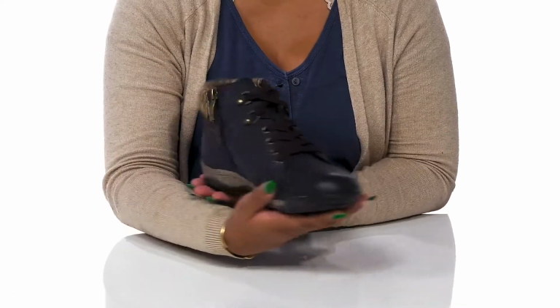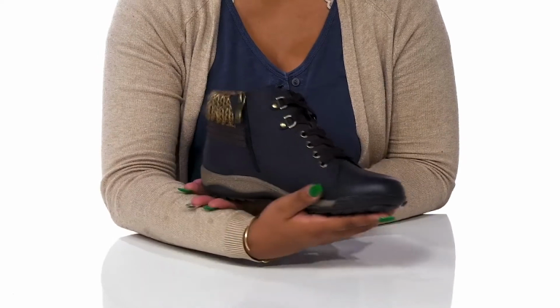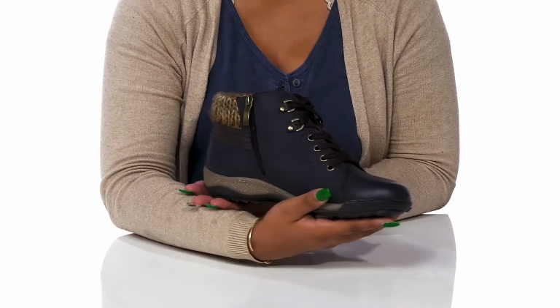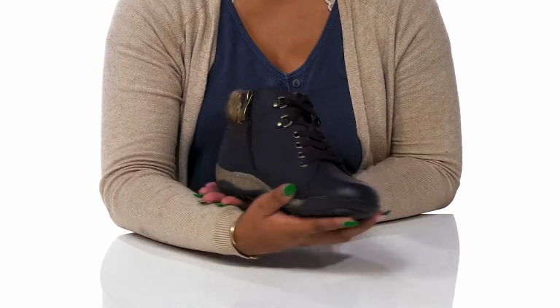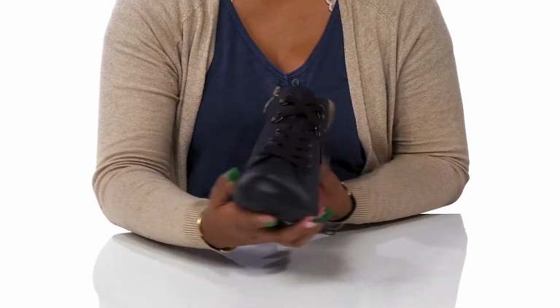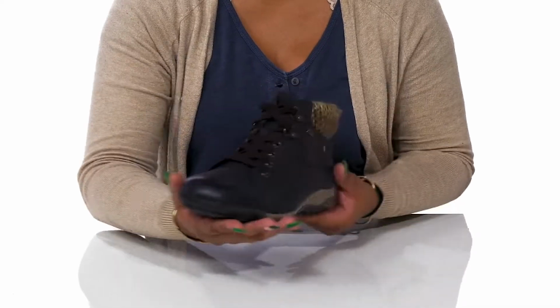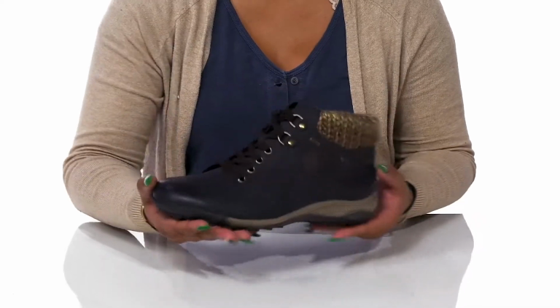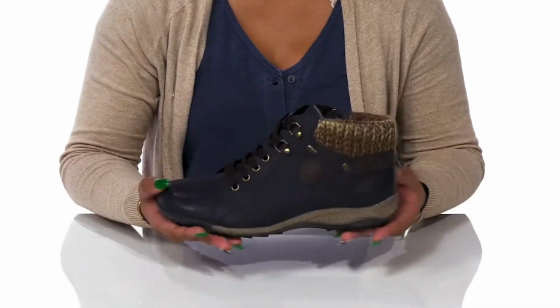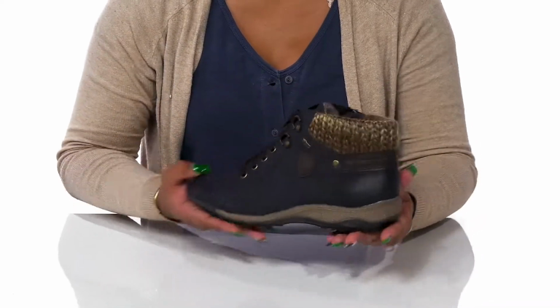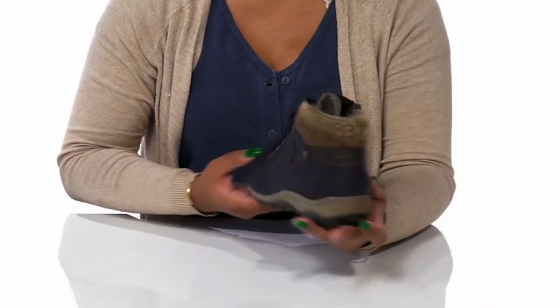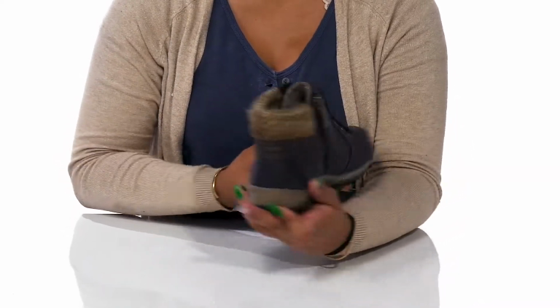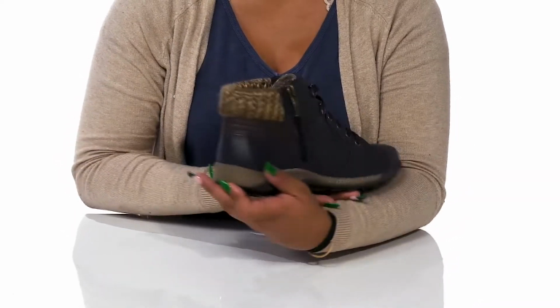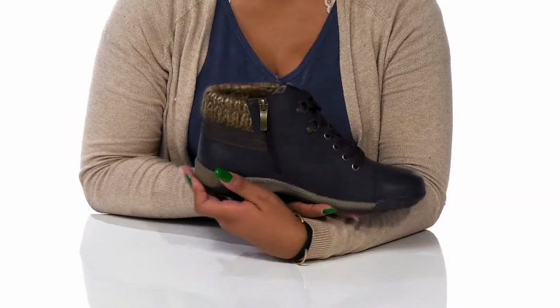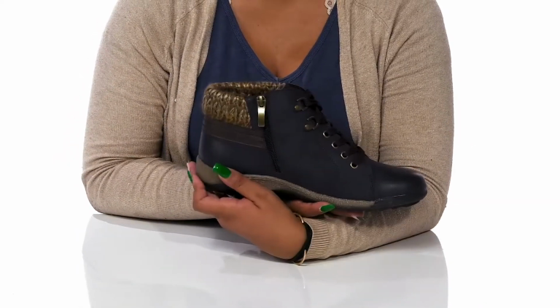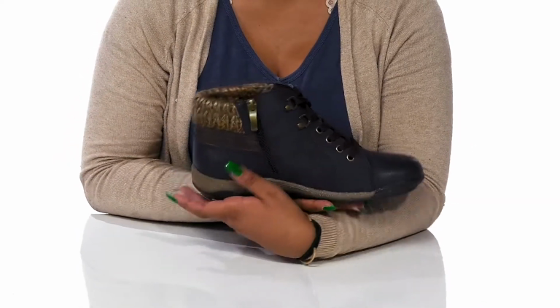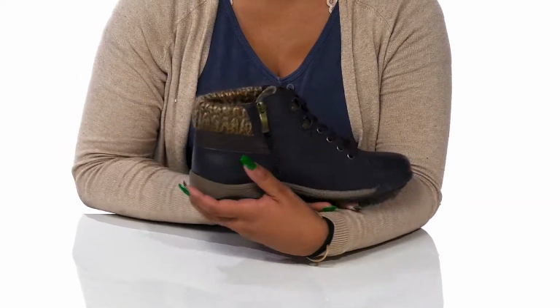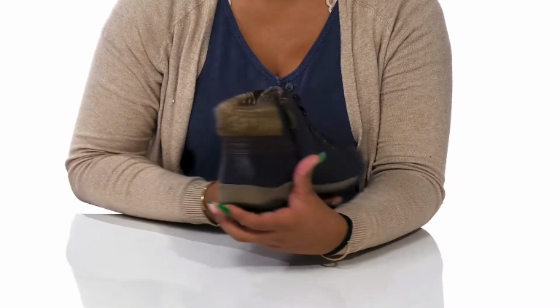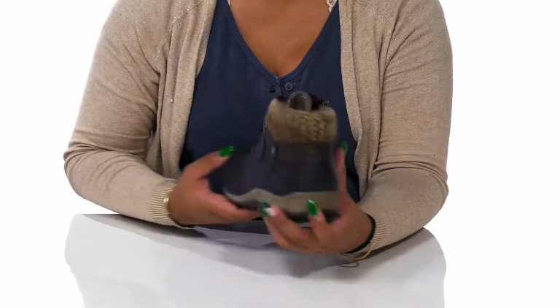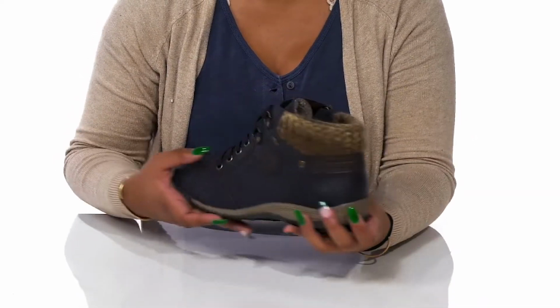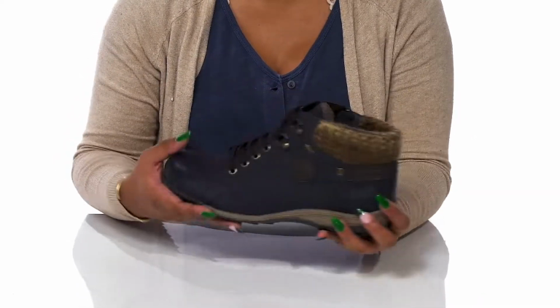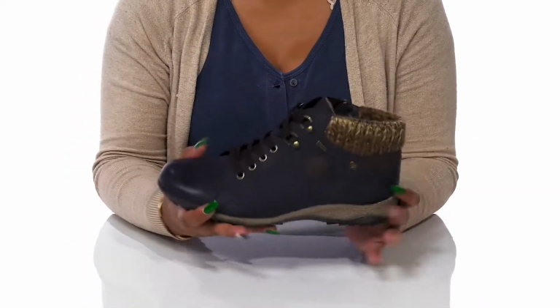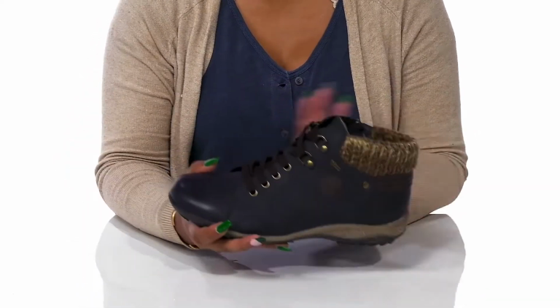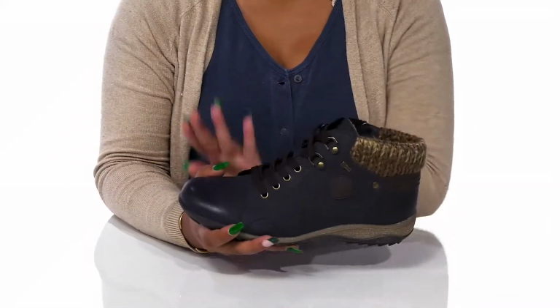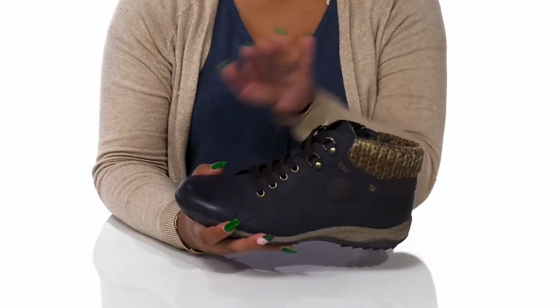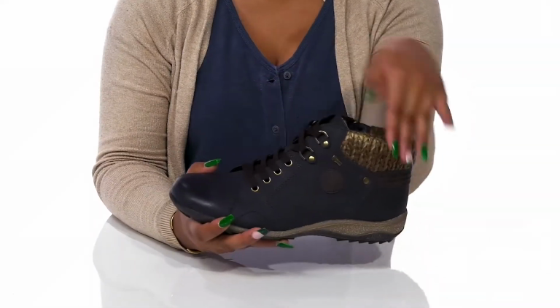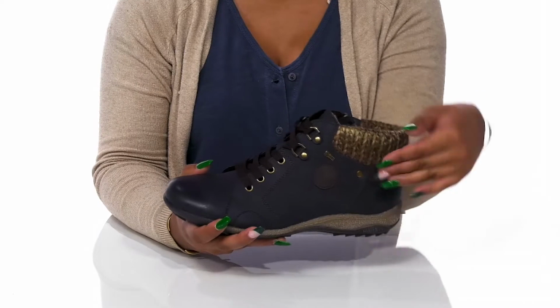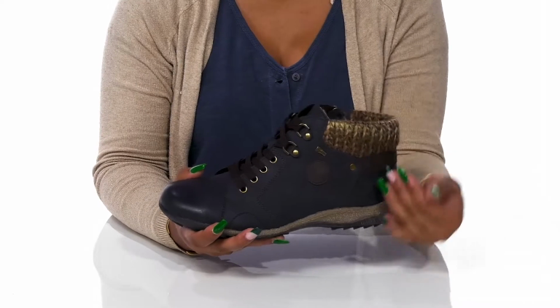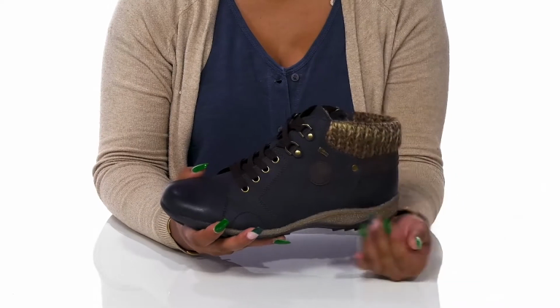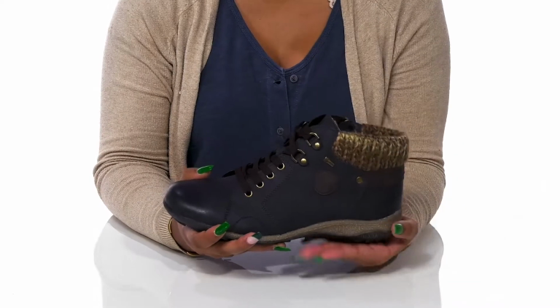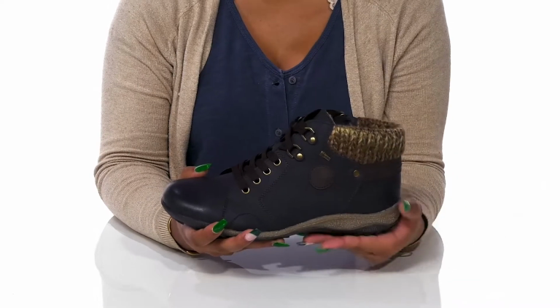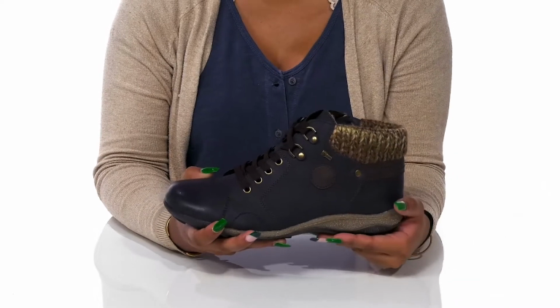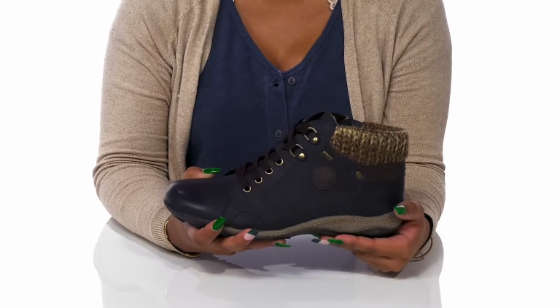Pair this with your favorite sweater and a really beautiful leather jacket to give yourself the perfect cohesive fall look.